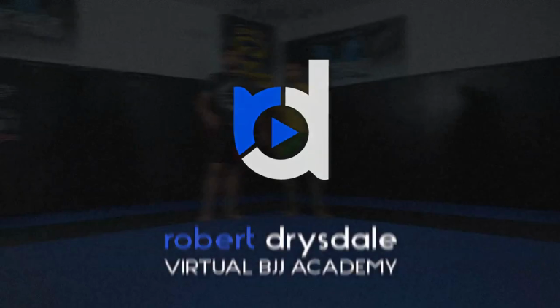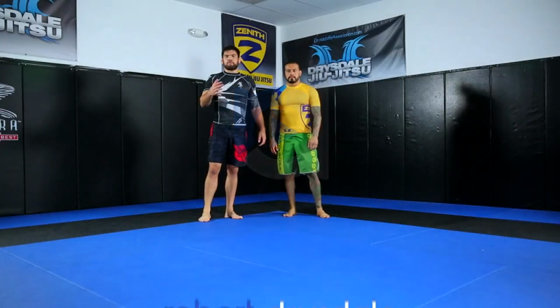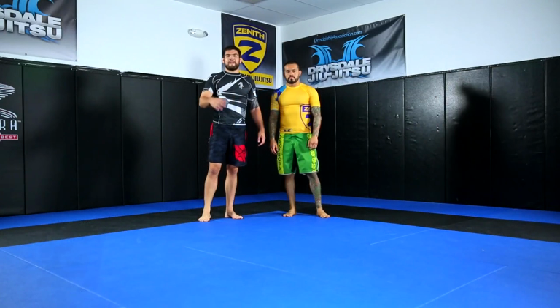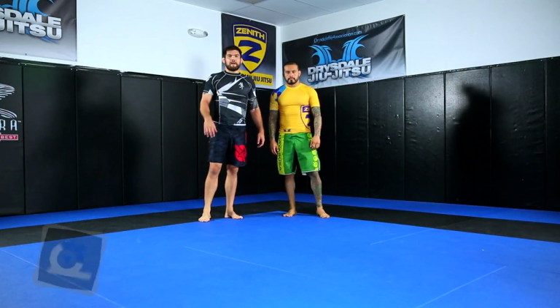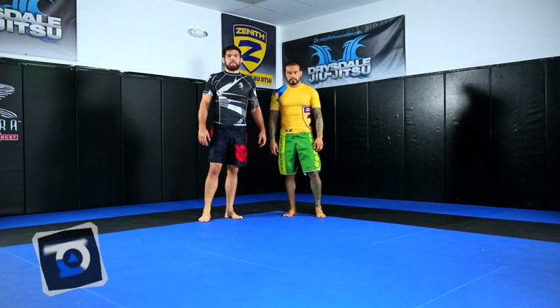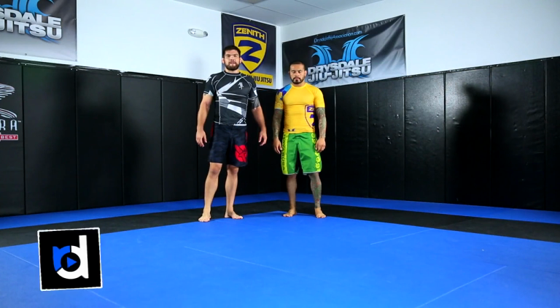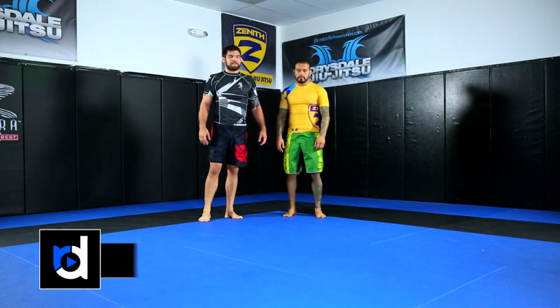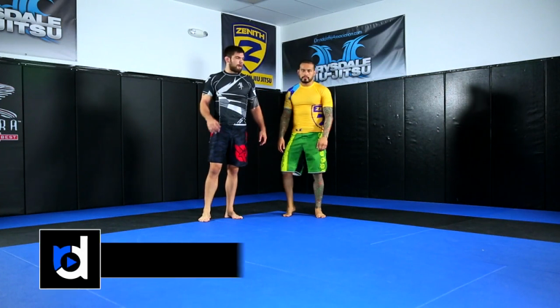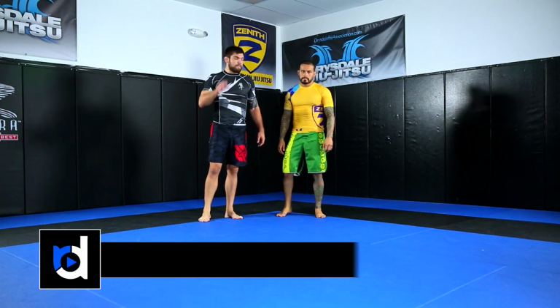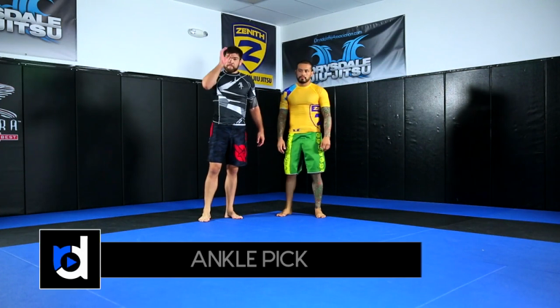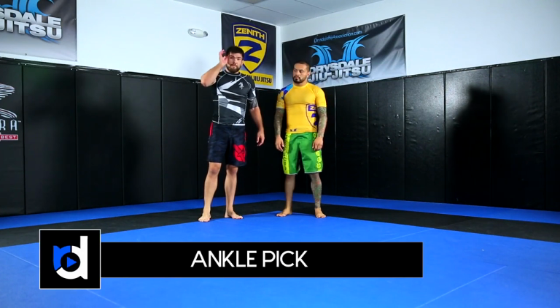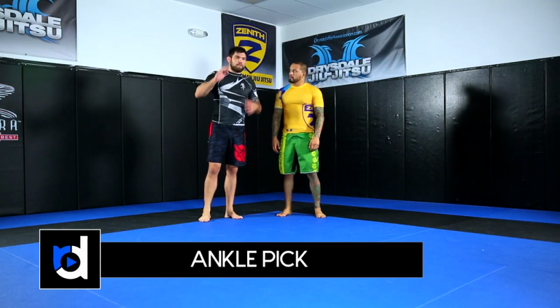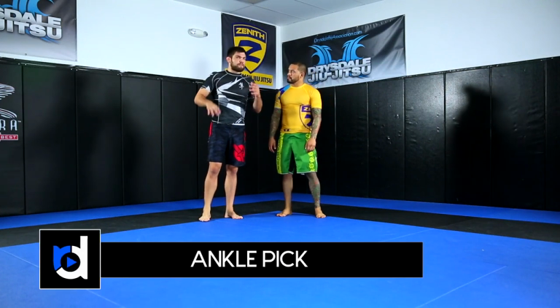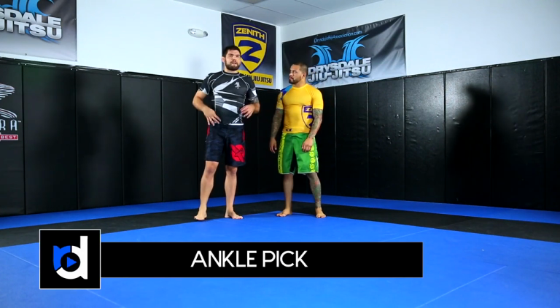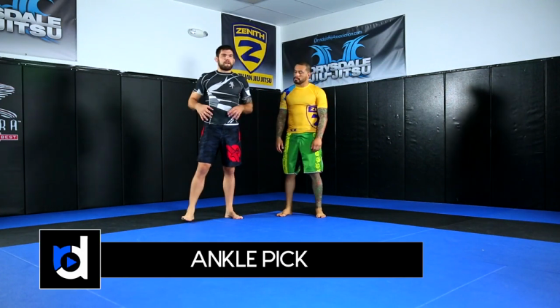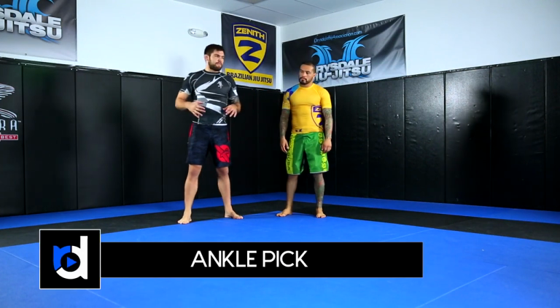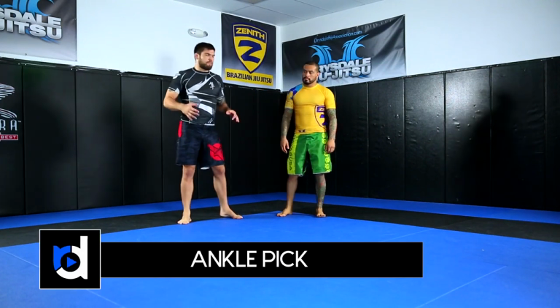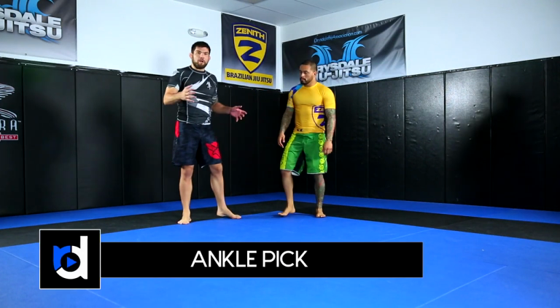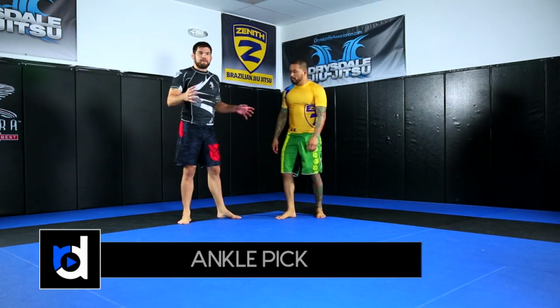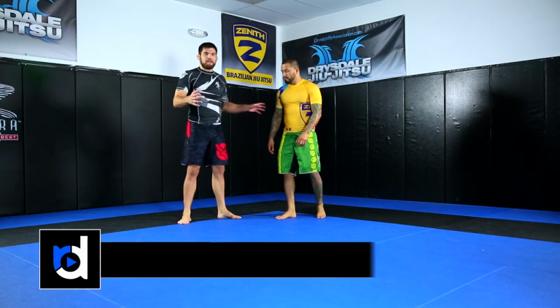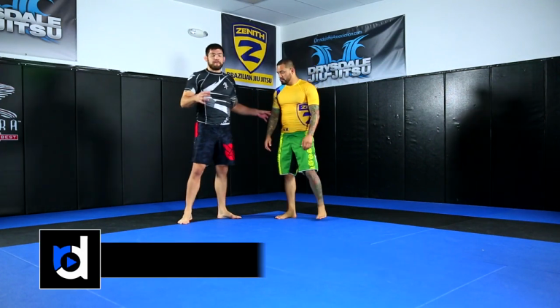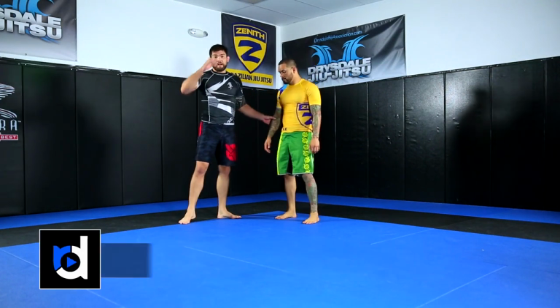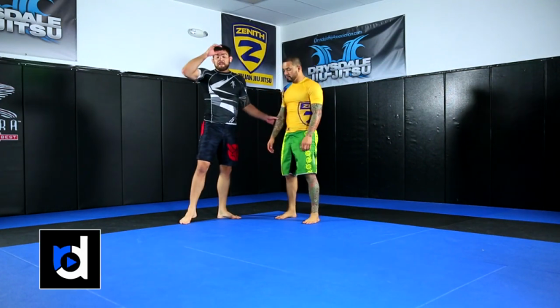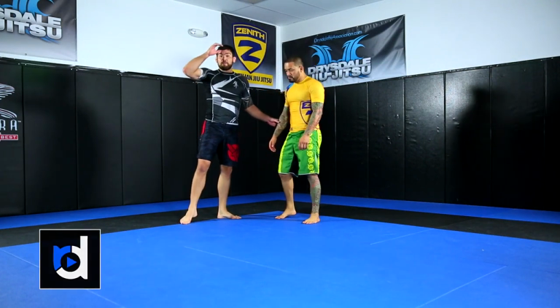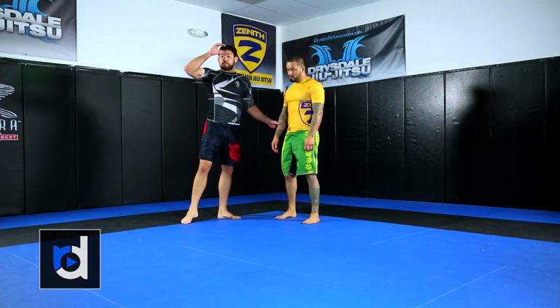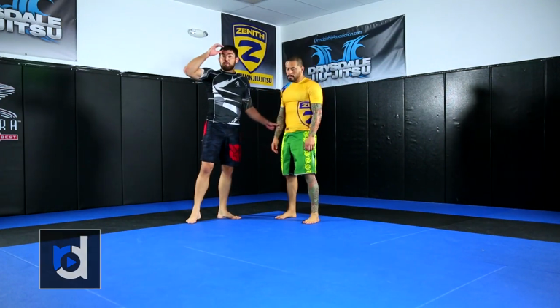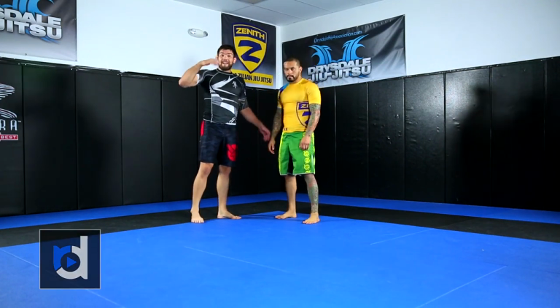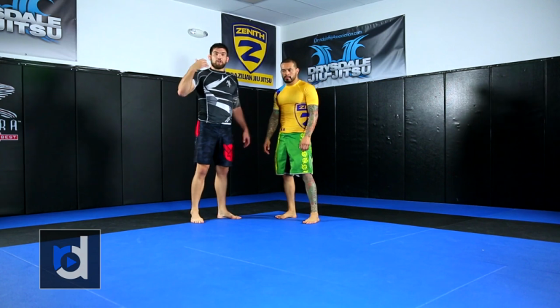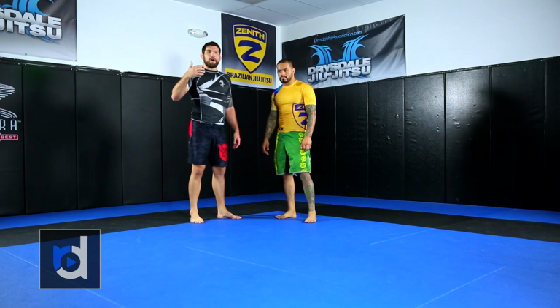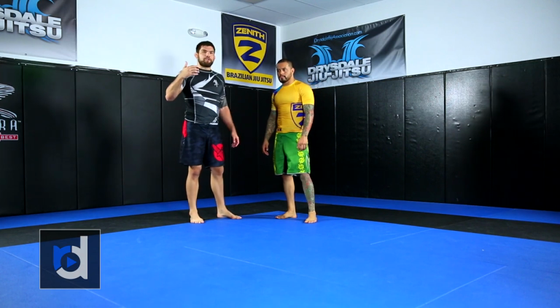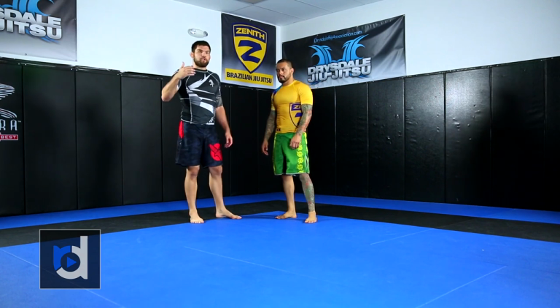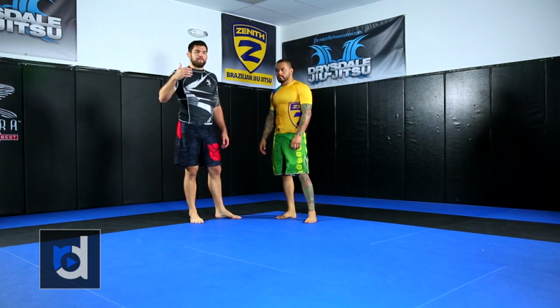I'm going to show you an ankle pick, a few different ways of setting it up. This is the most common setup — it's a move that's not utilized a lot in jiu-jitsu.